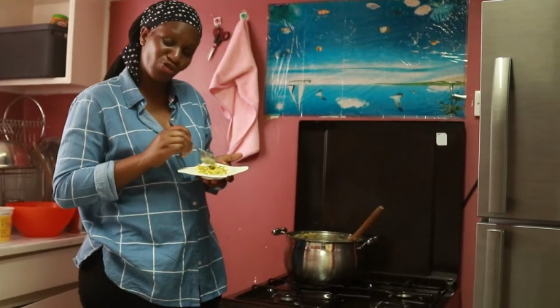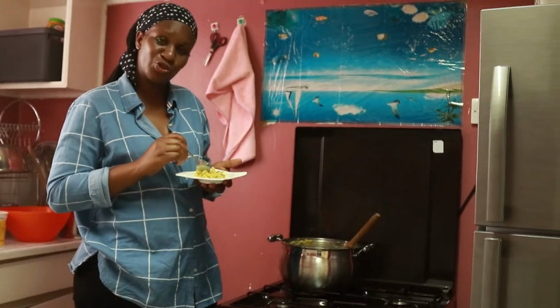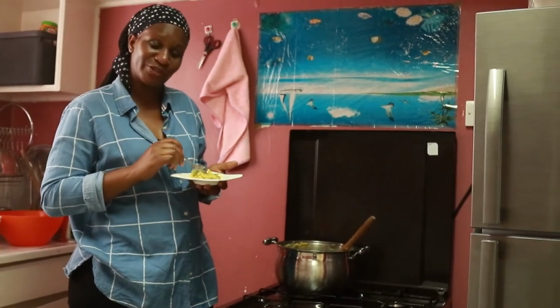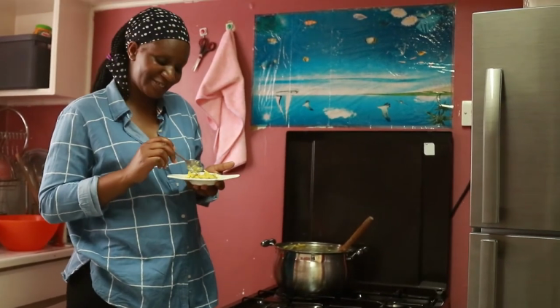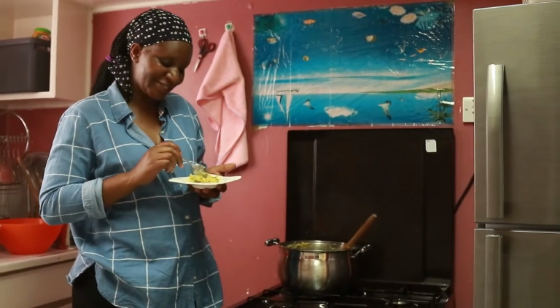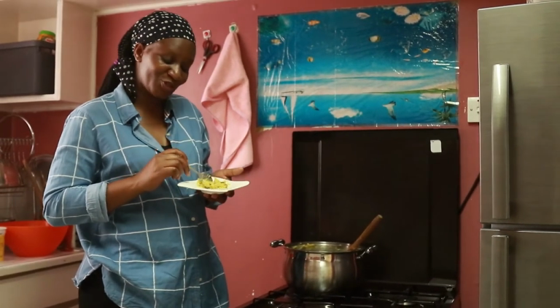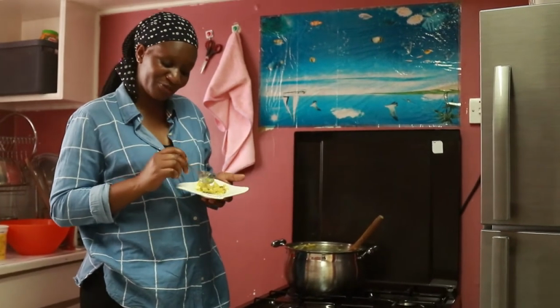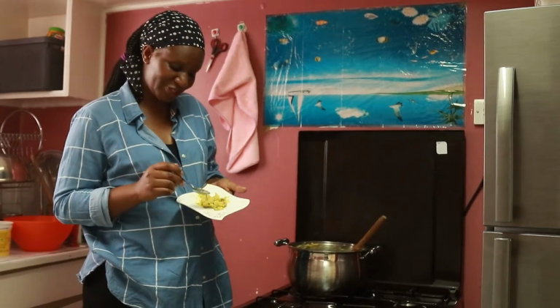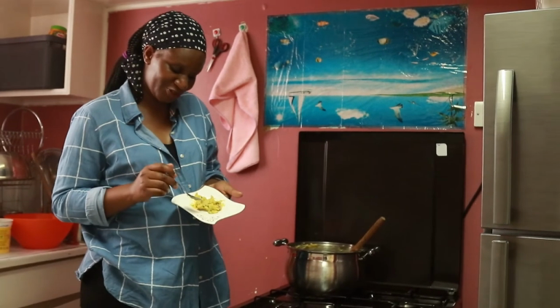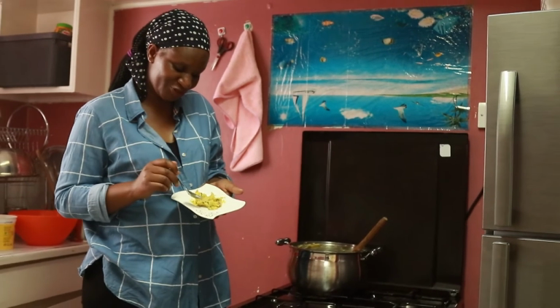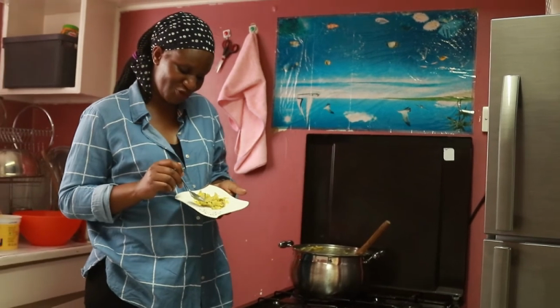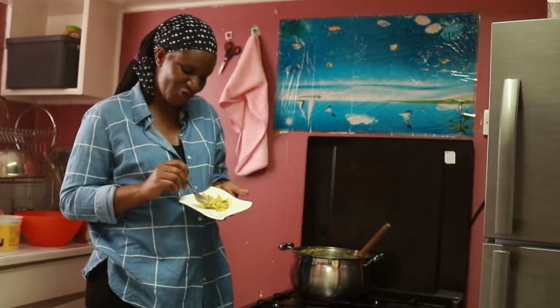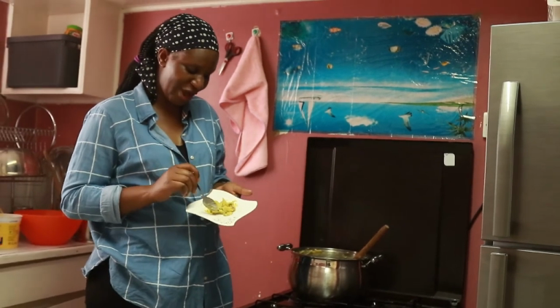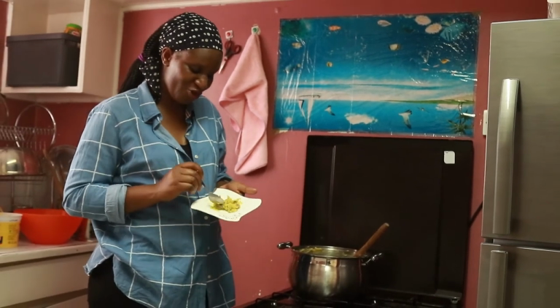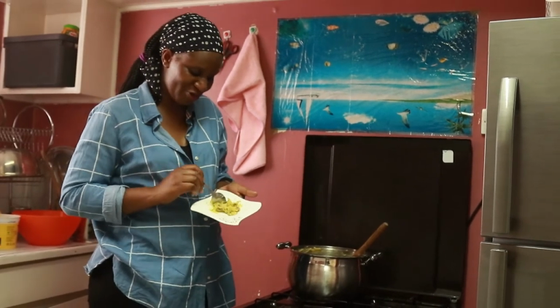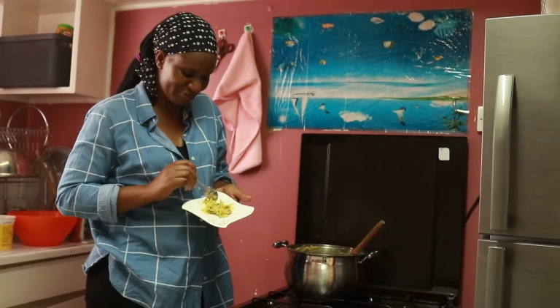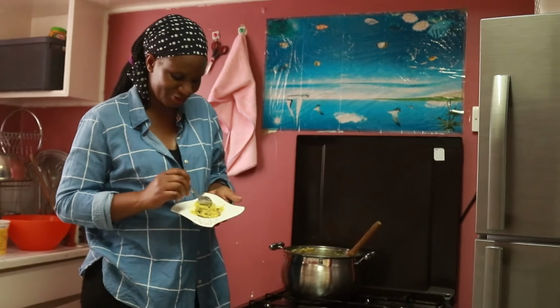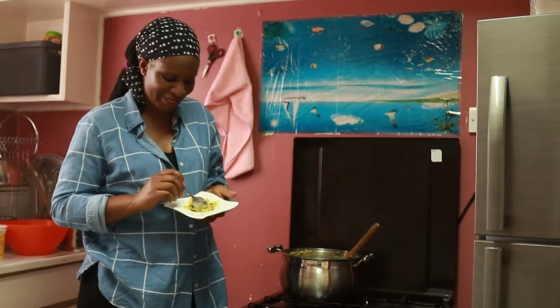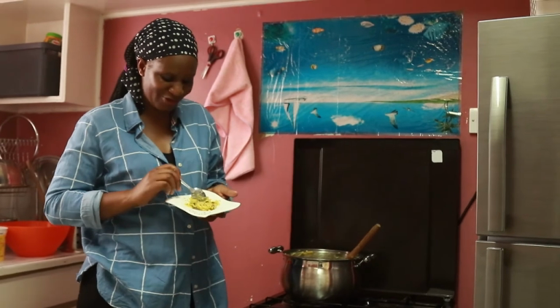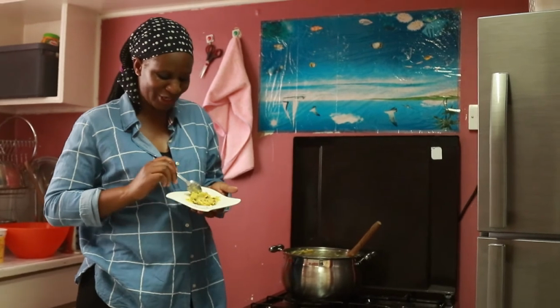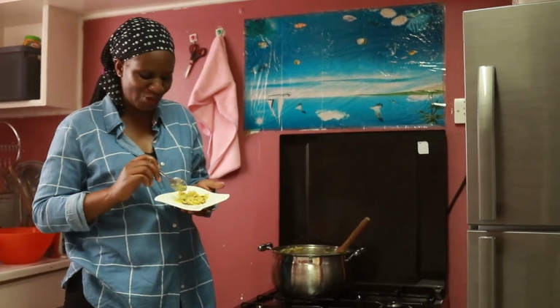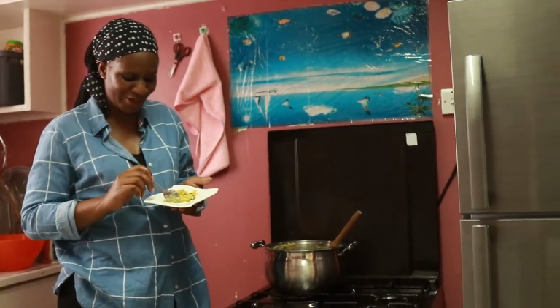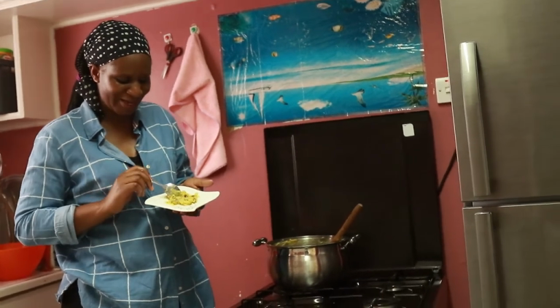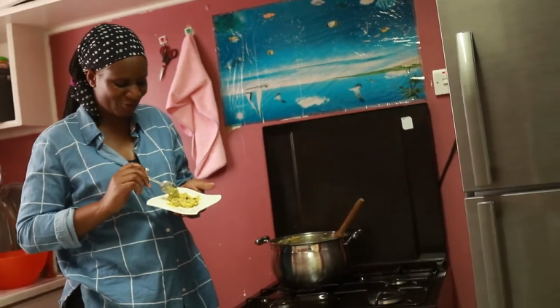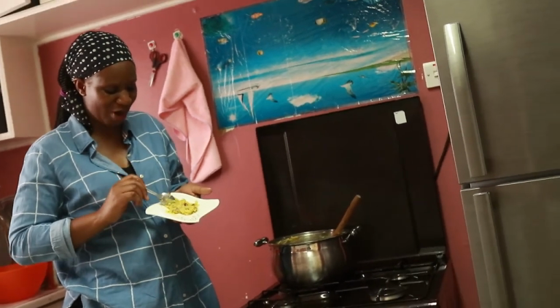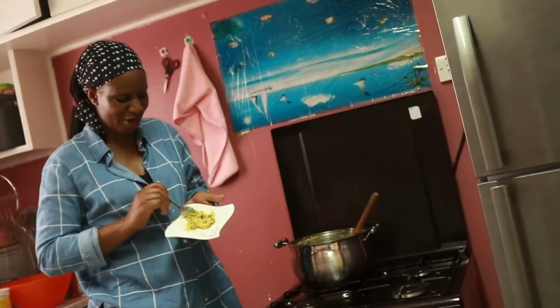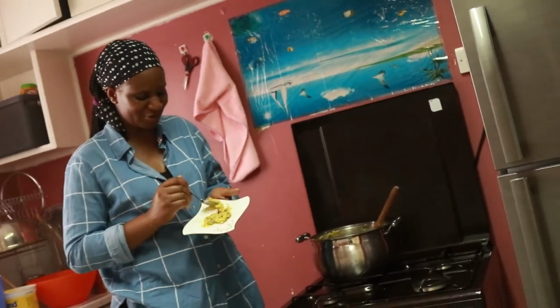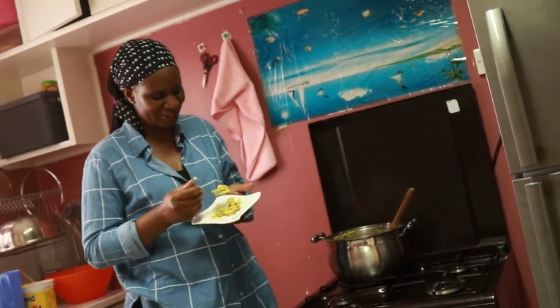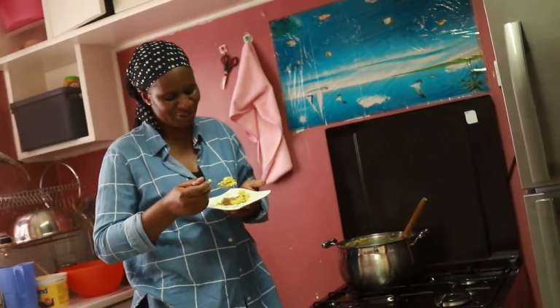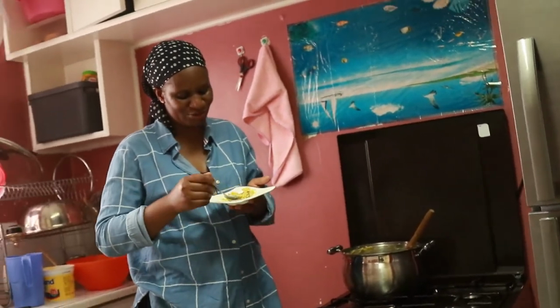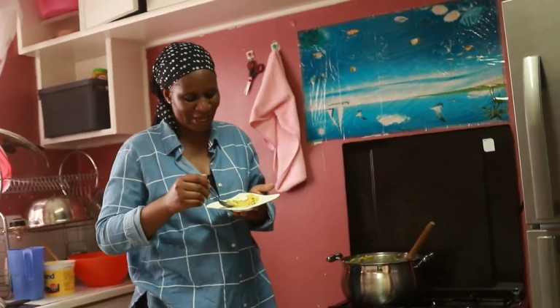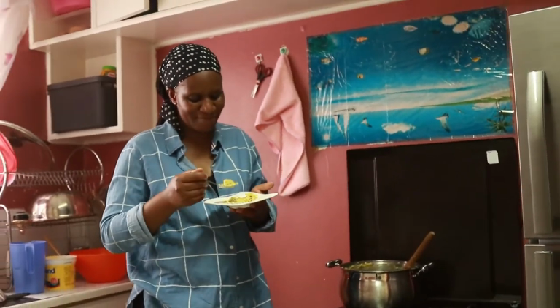I'm going to taste the sweet potatoes for you. I hope you are able to see how they look — they just look yummy!